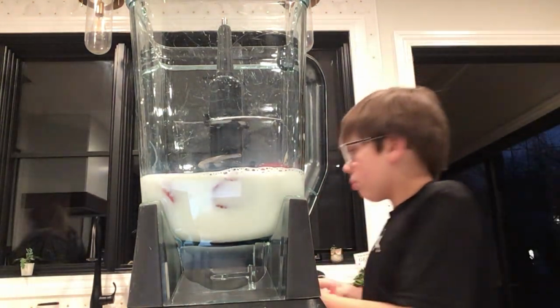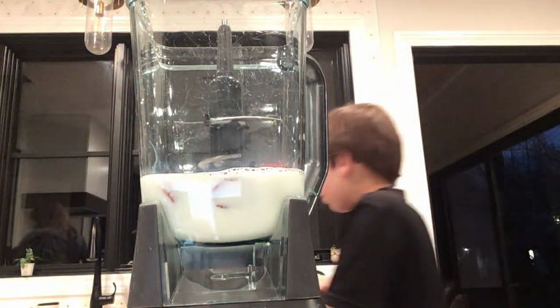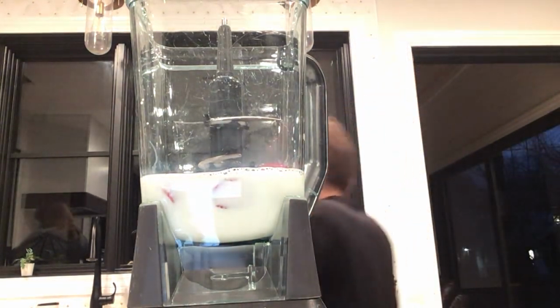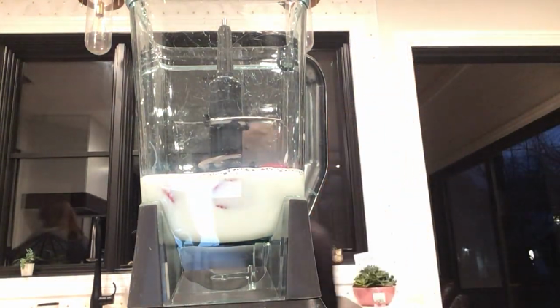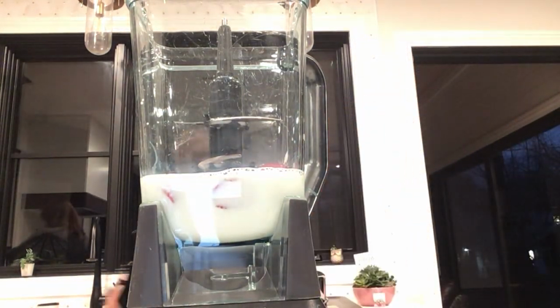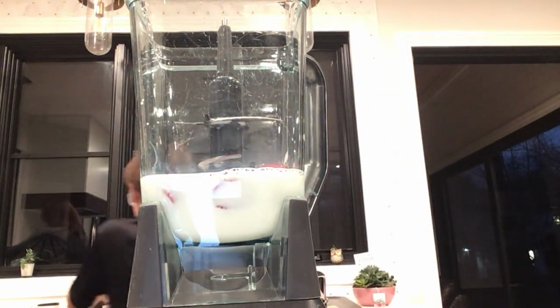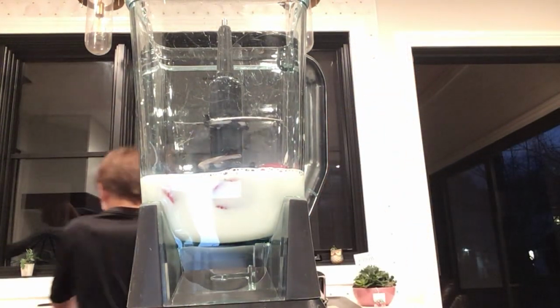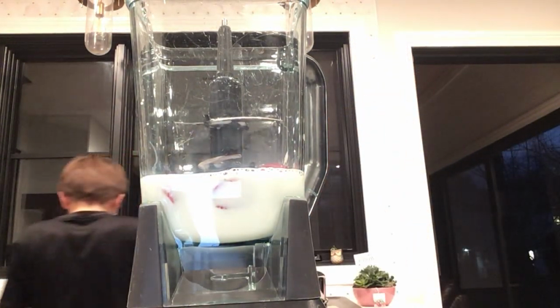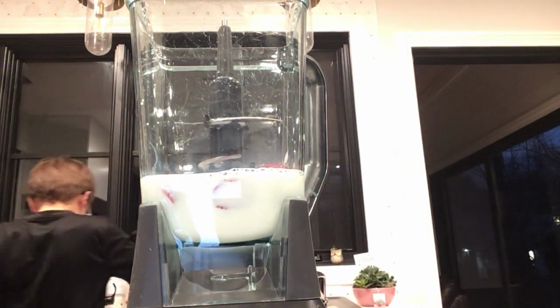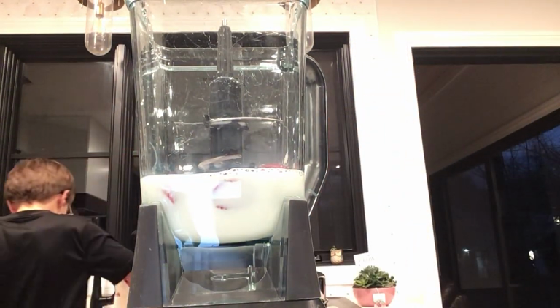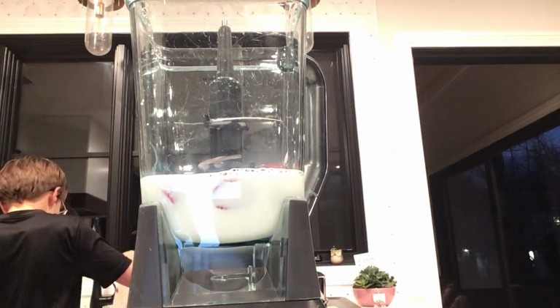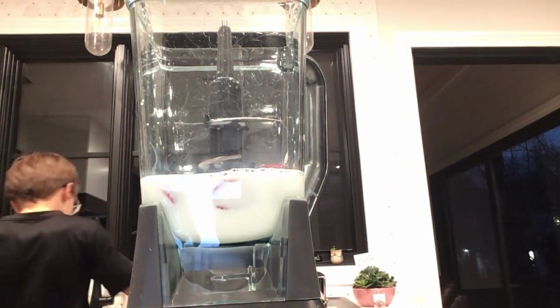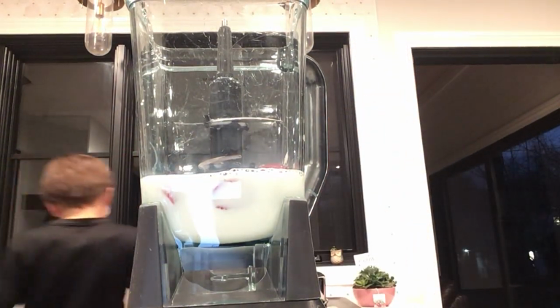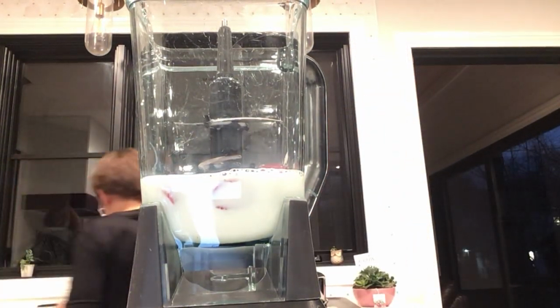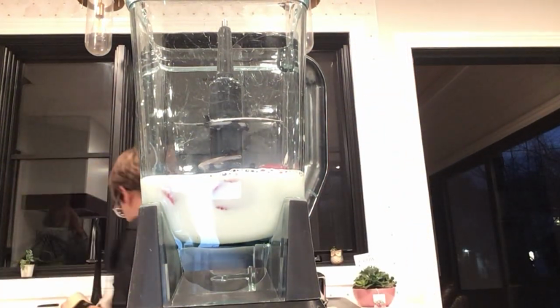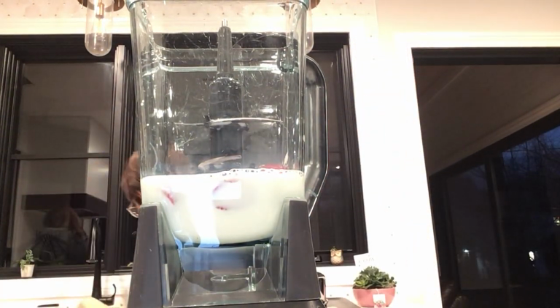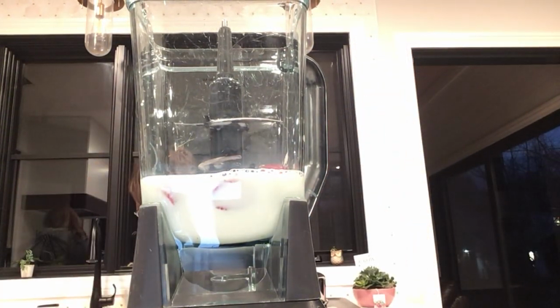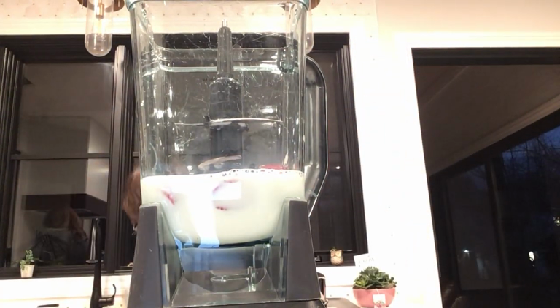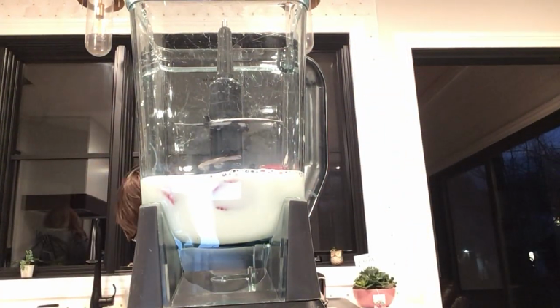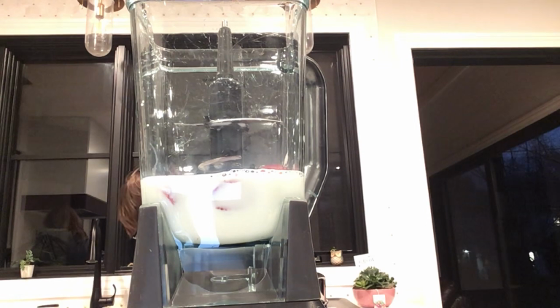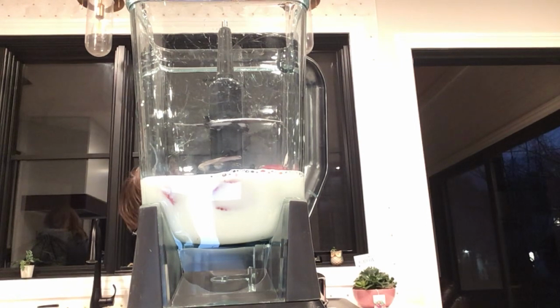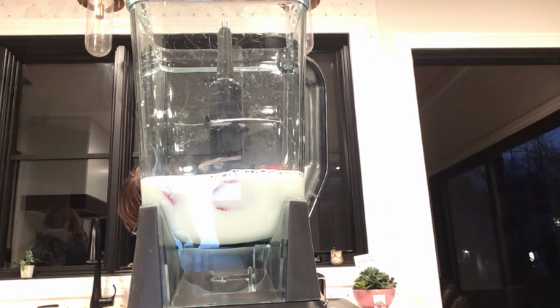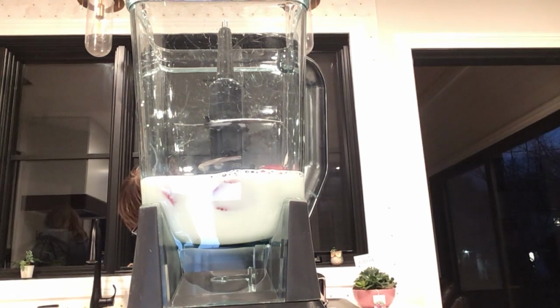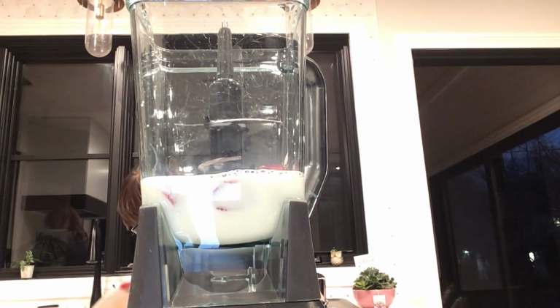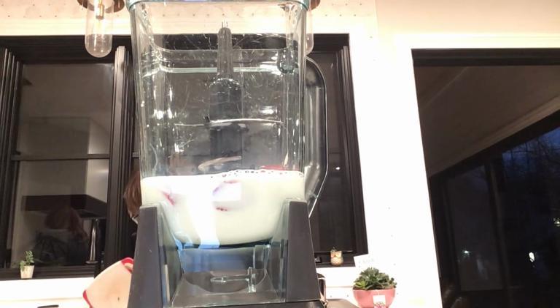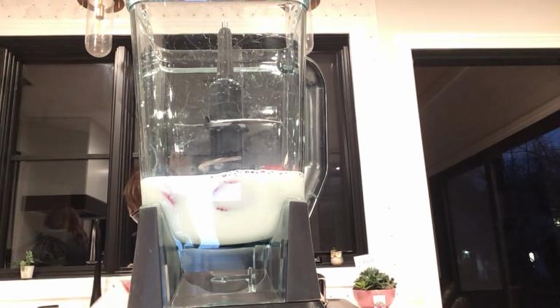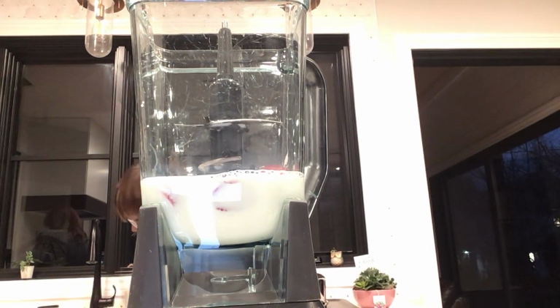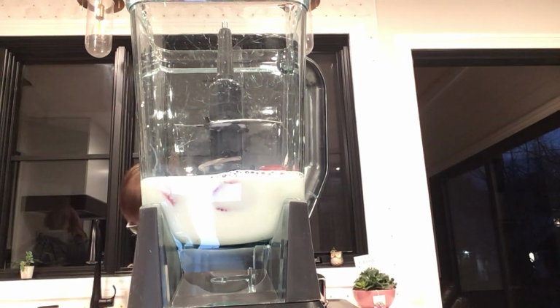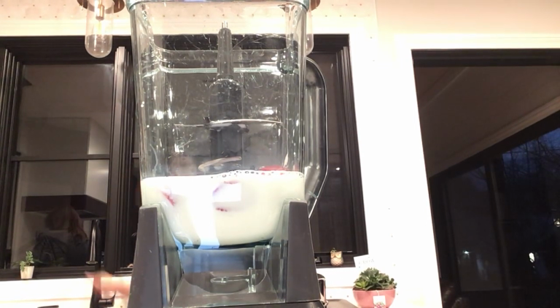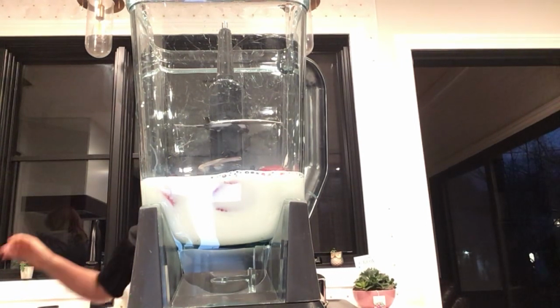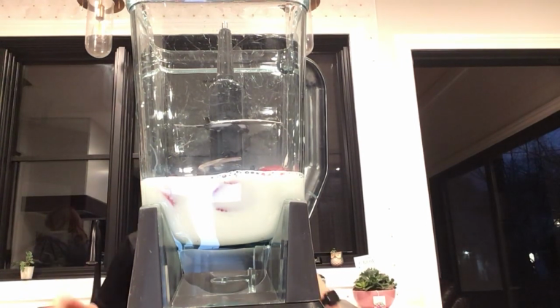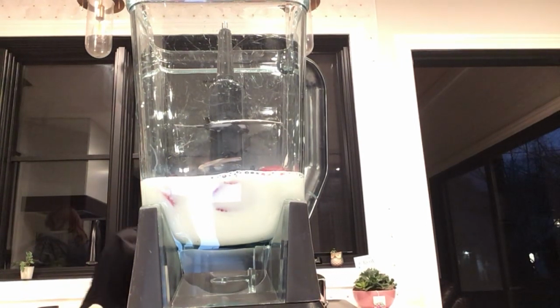Put the strawberry tops in the sink or the garbage. I'm going to put mine in the sink.